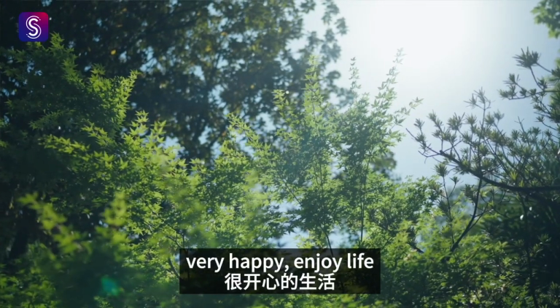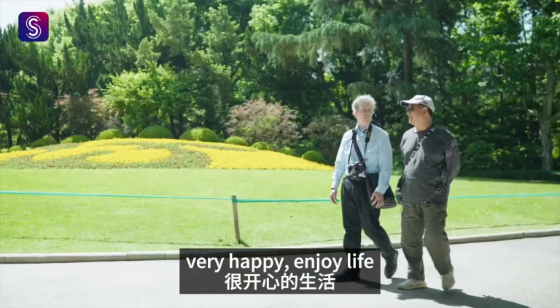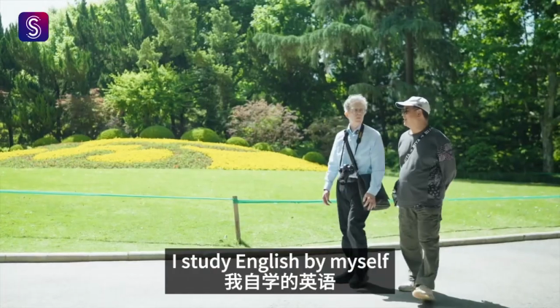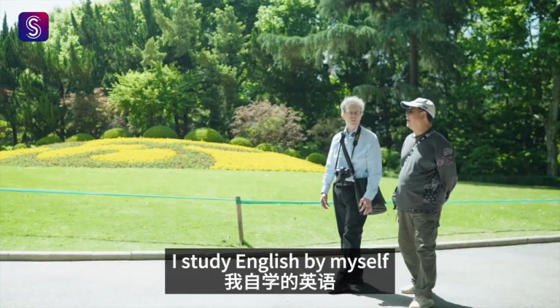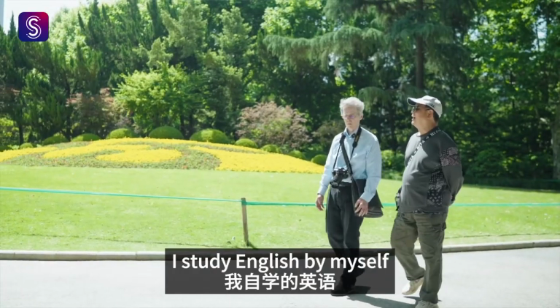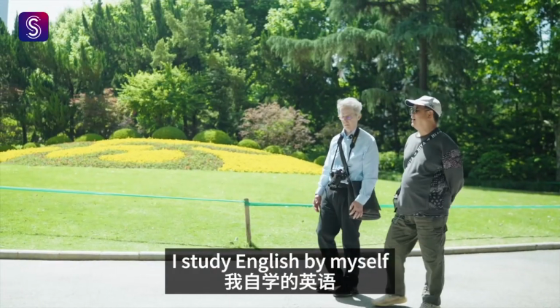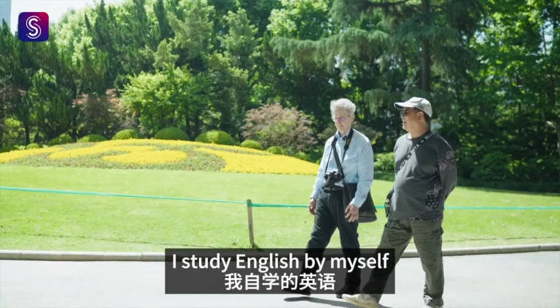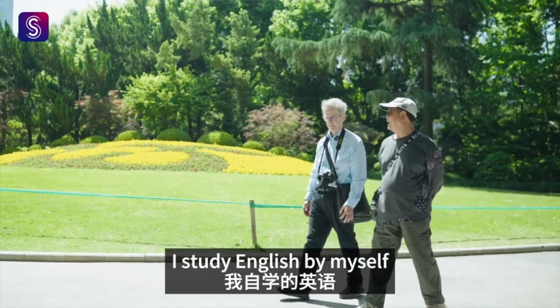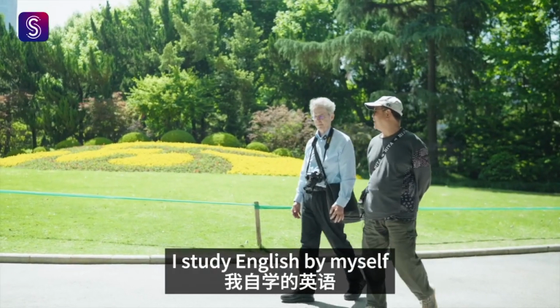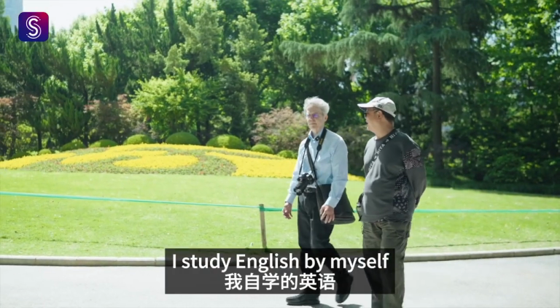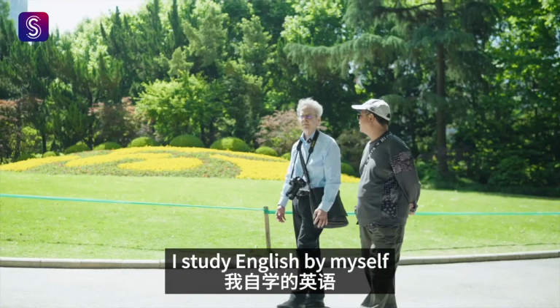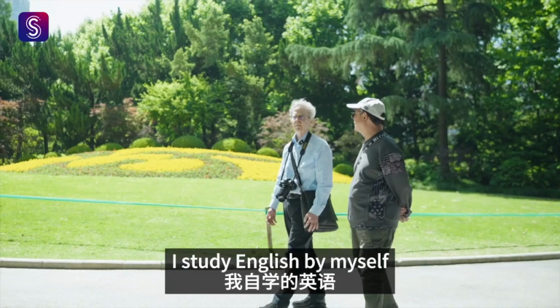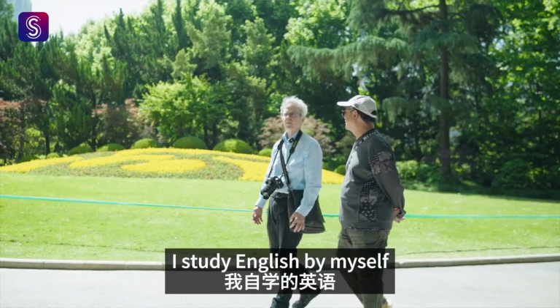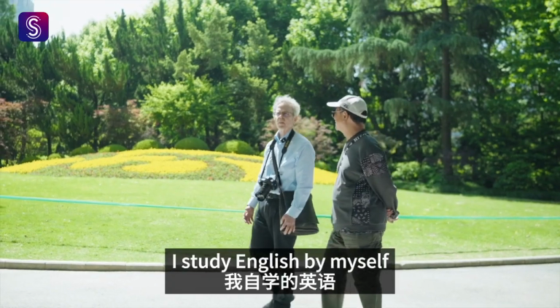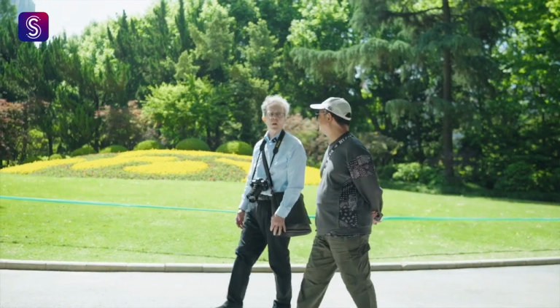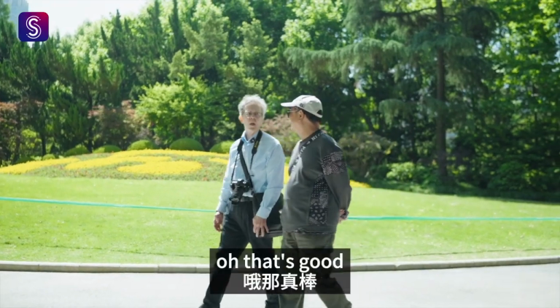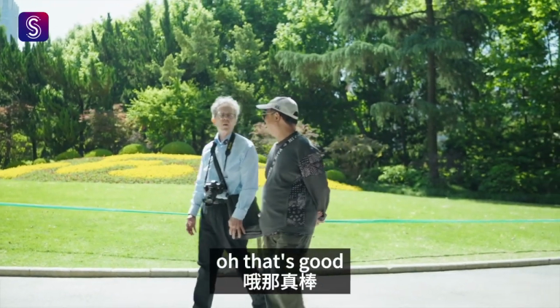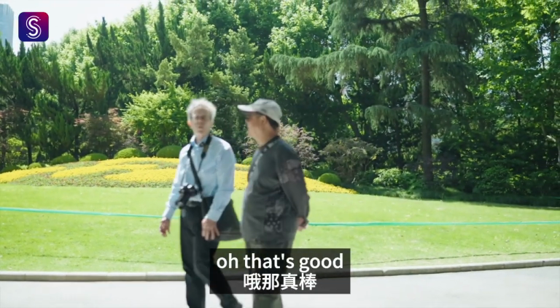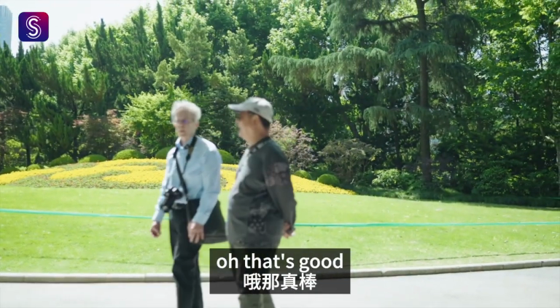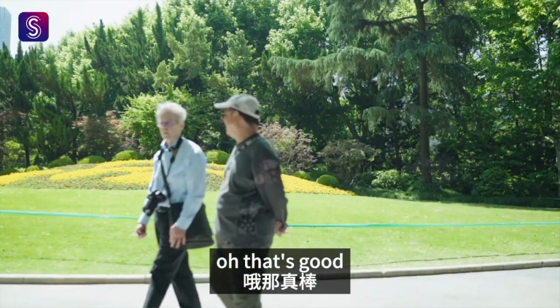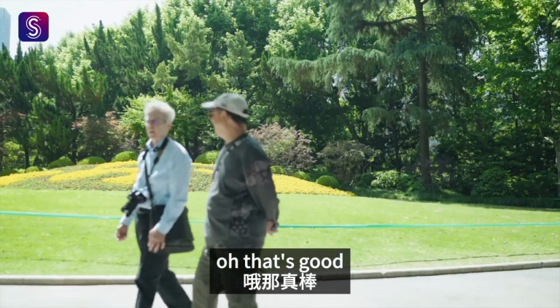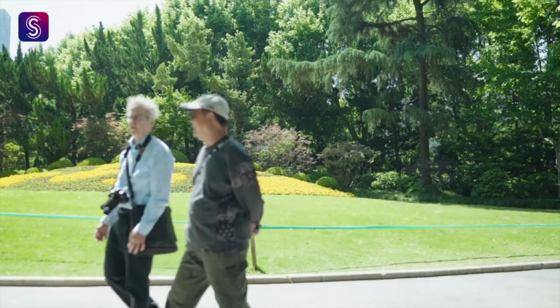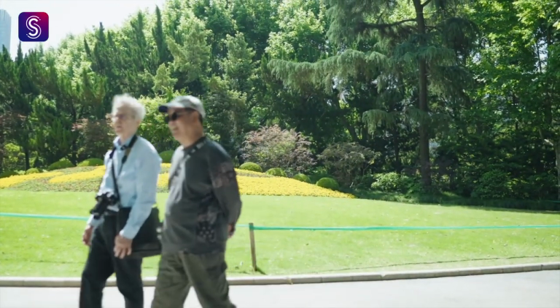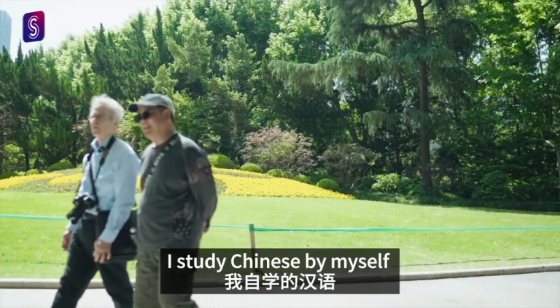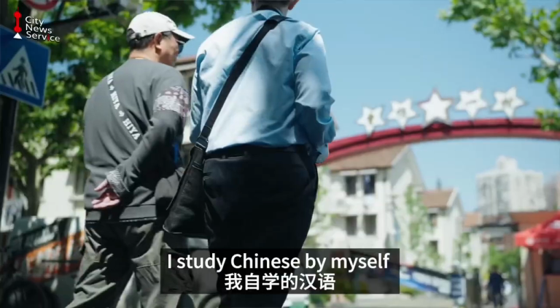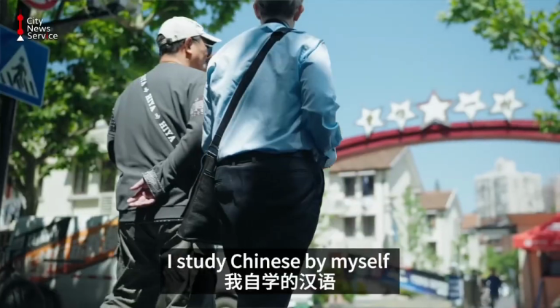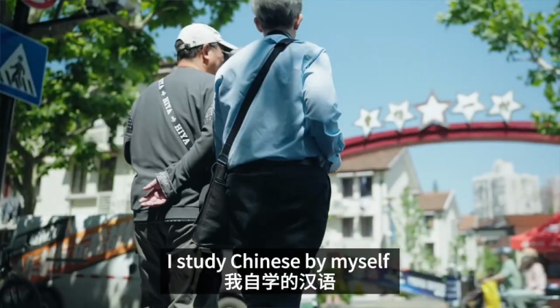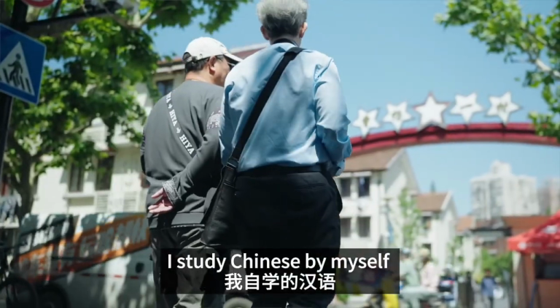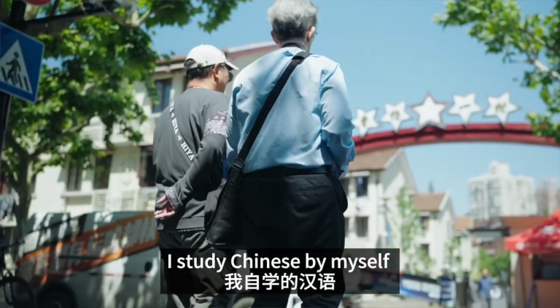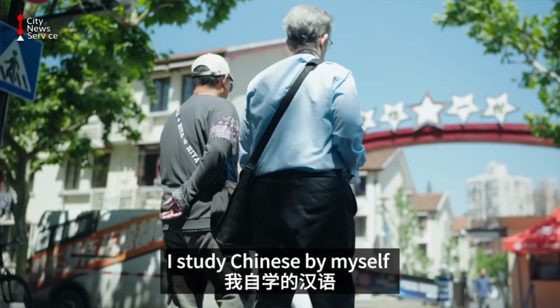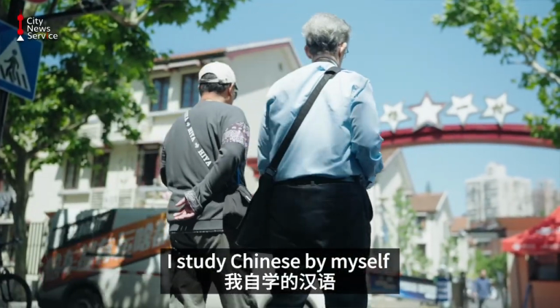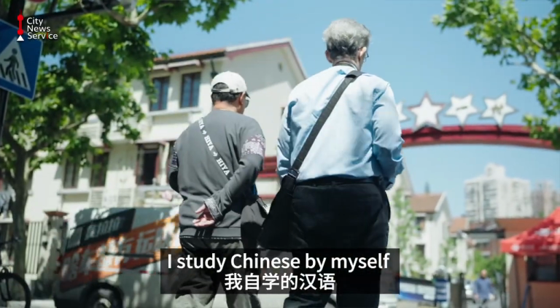I study English by myself. That's good. I study Chinese by myself.